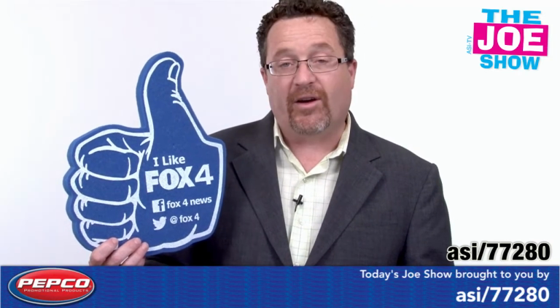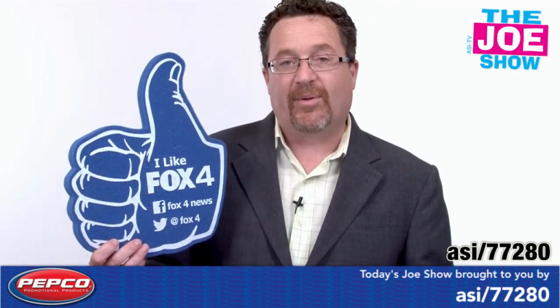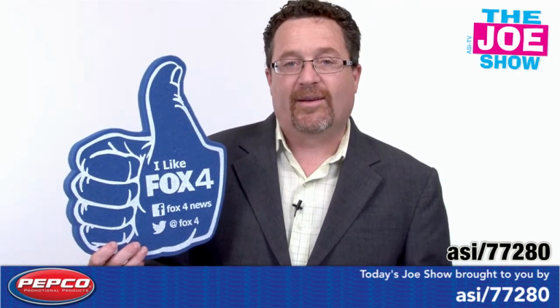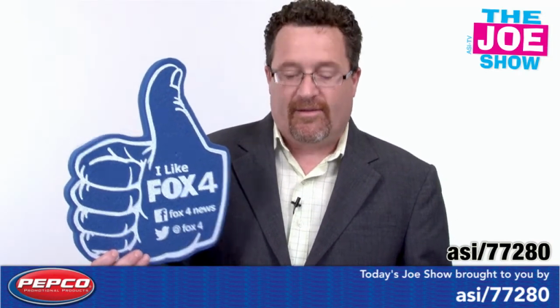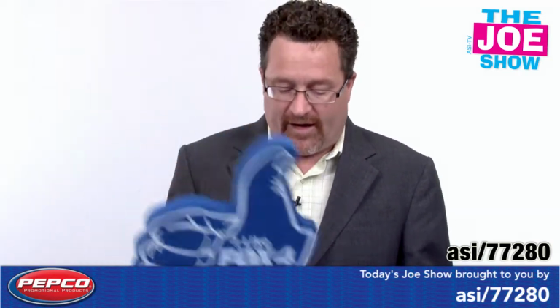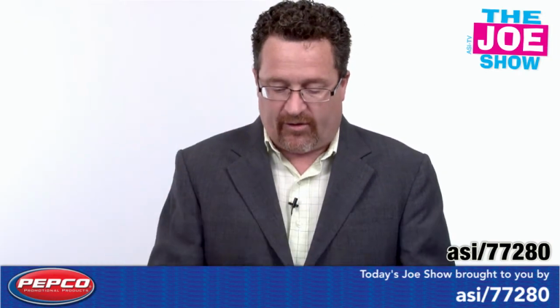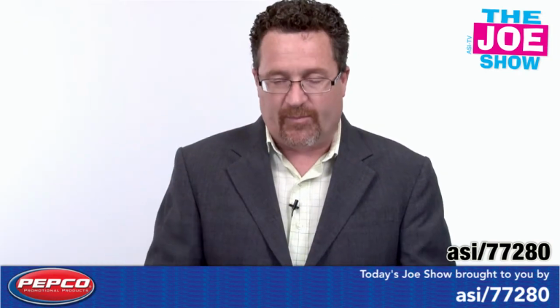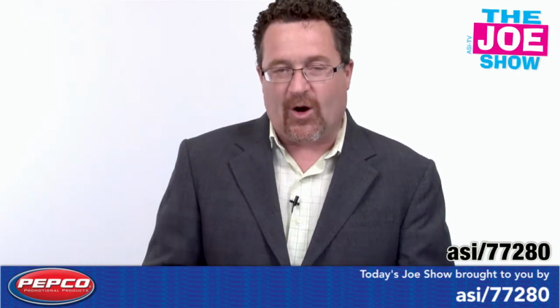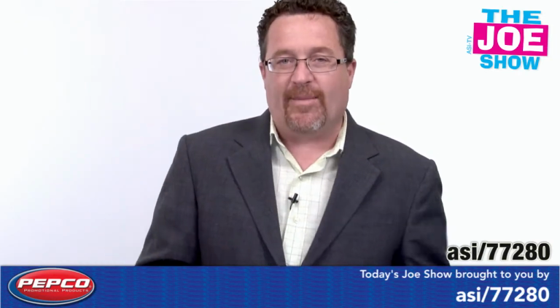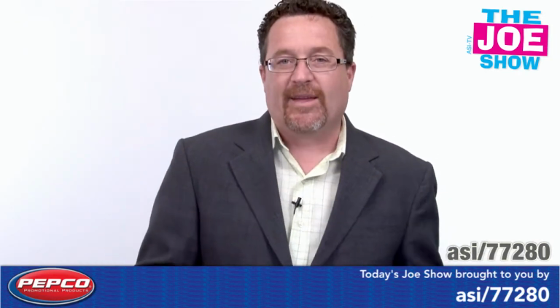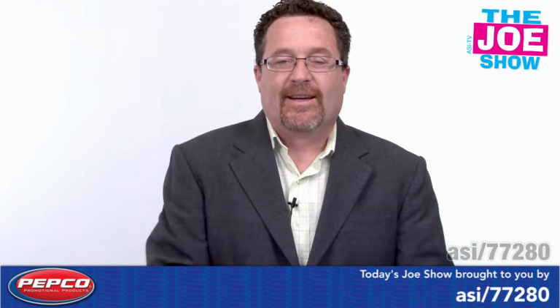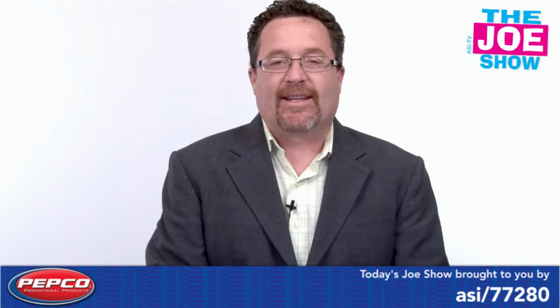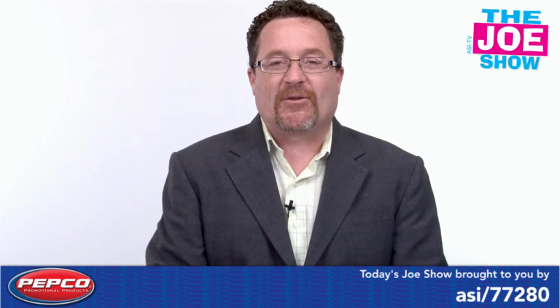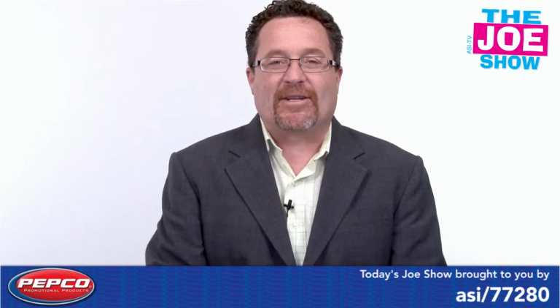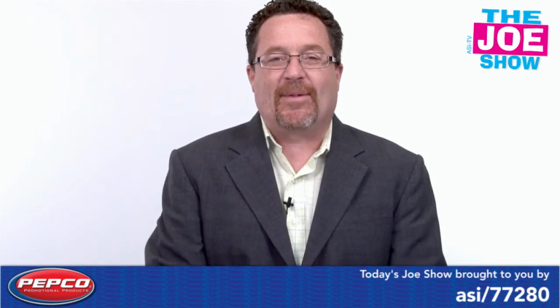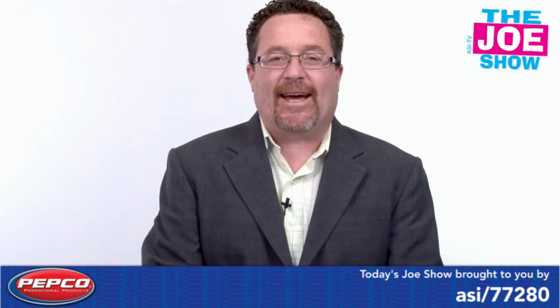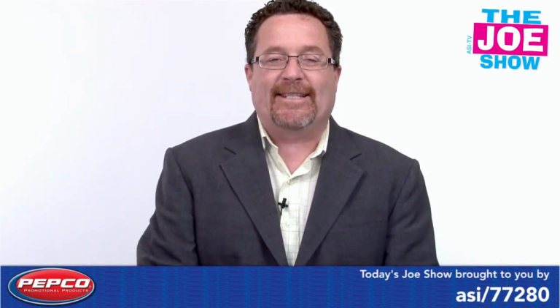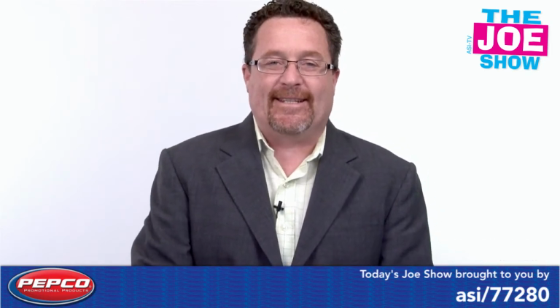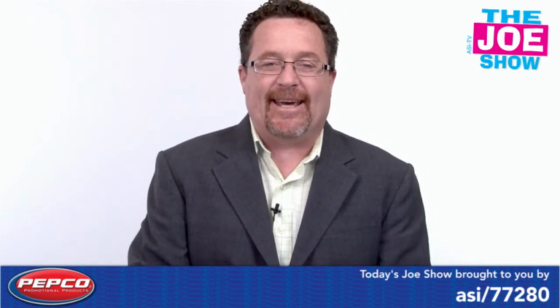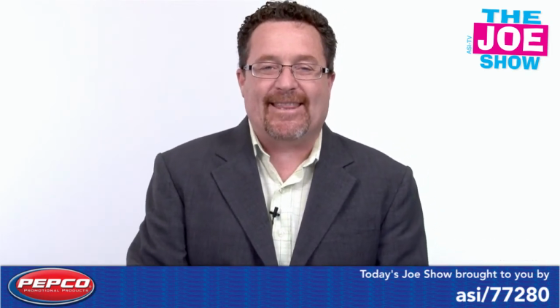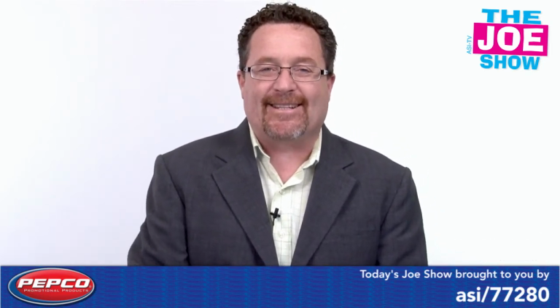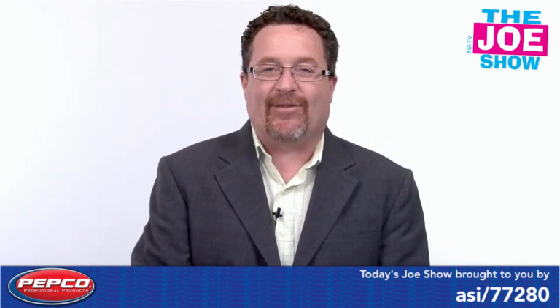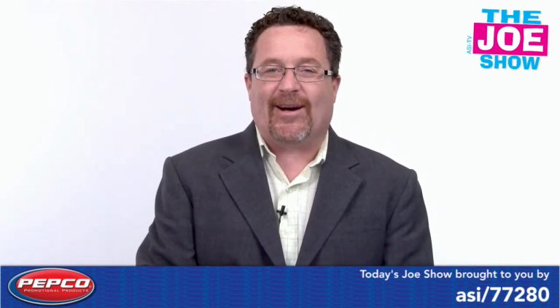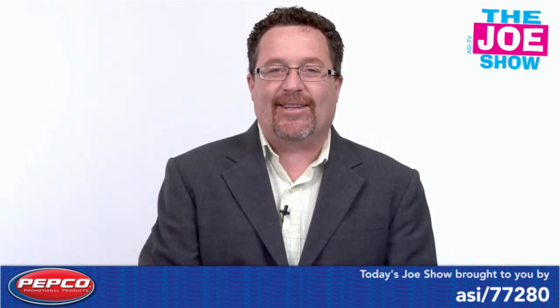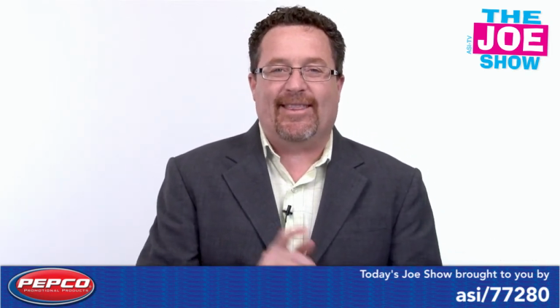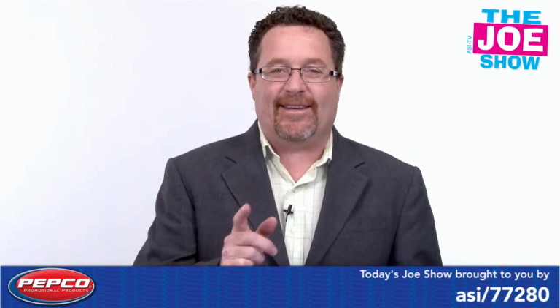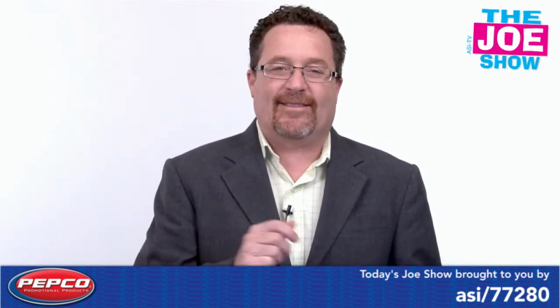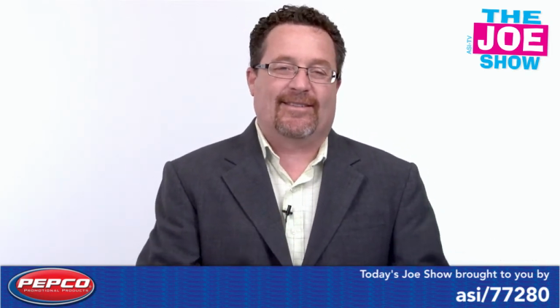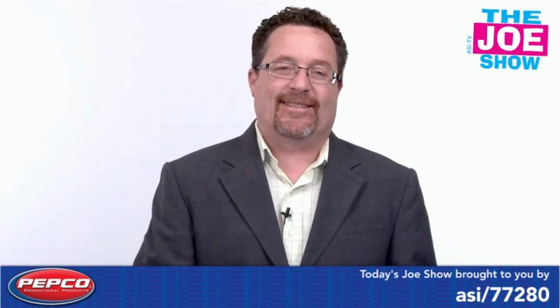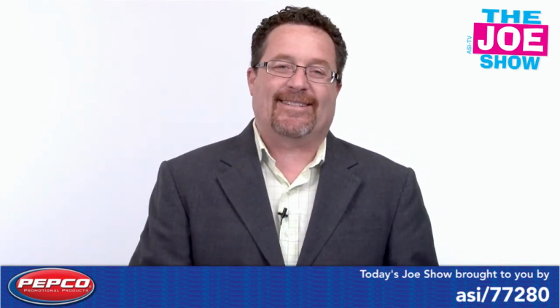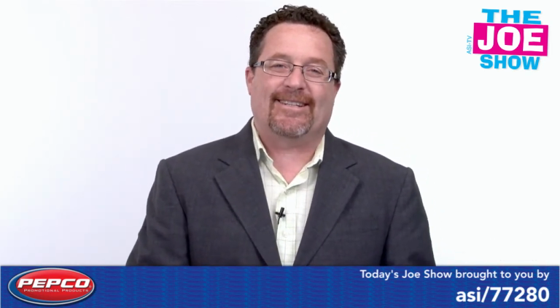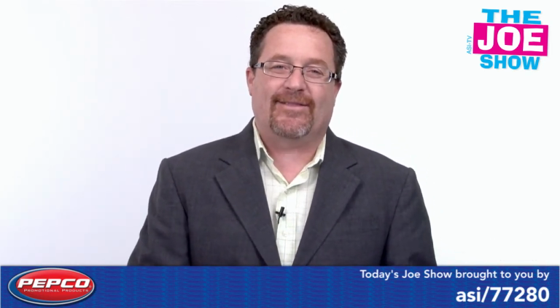That's all the time we had today — thanks a lot for watching. This is ASI TV.